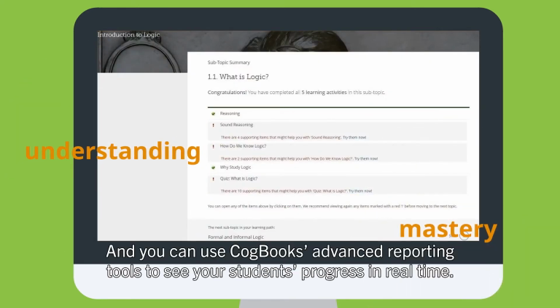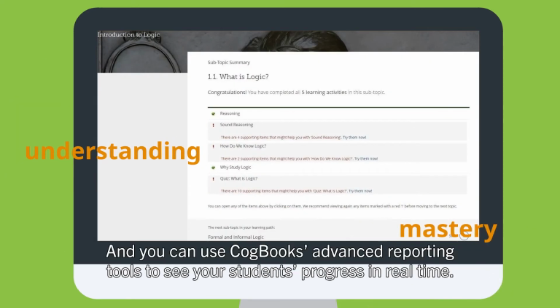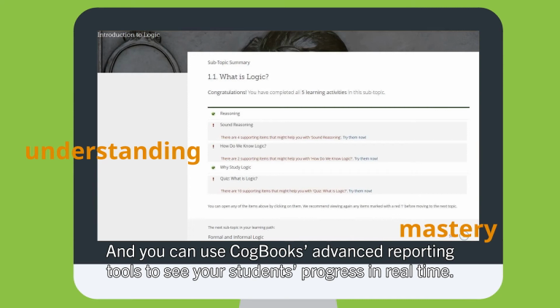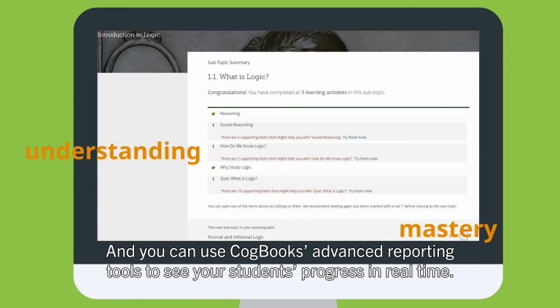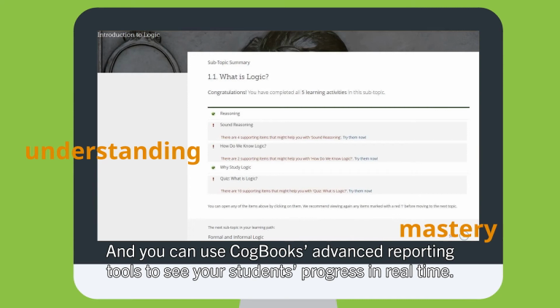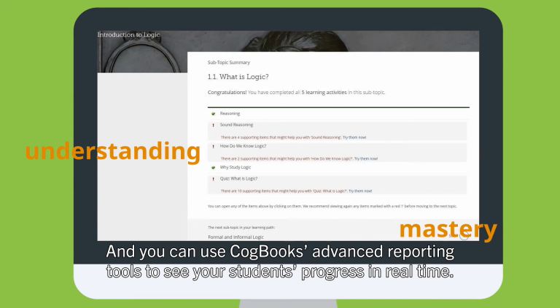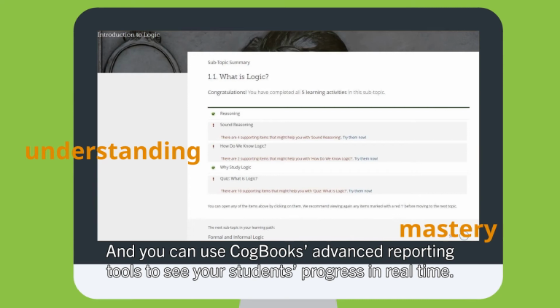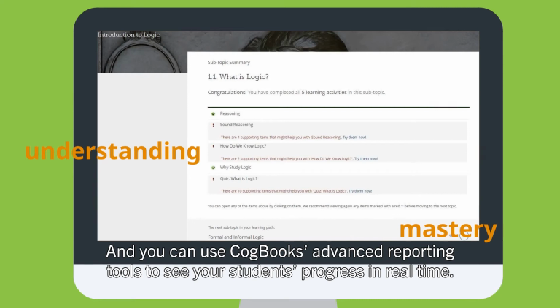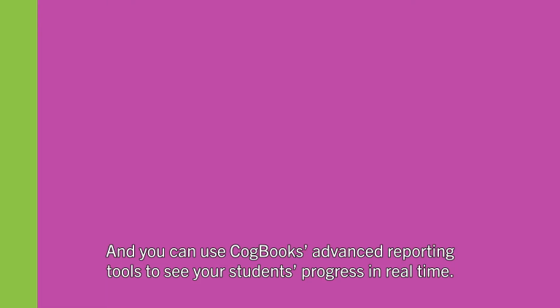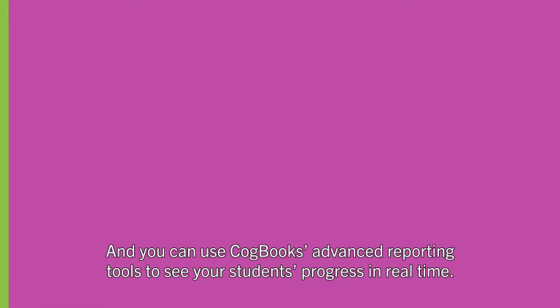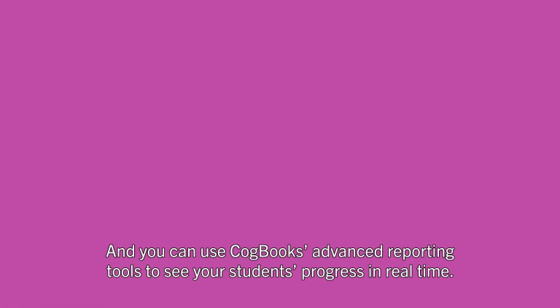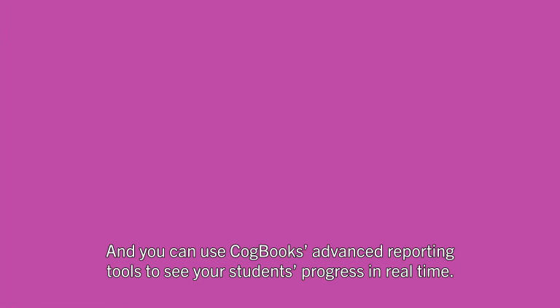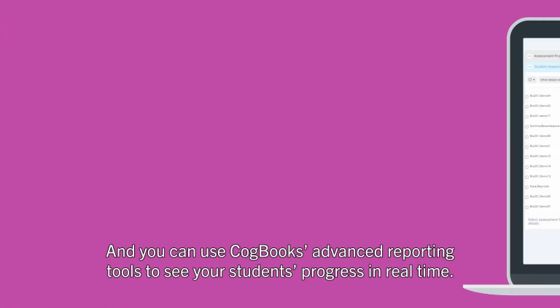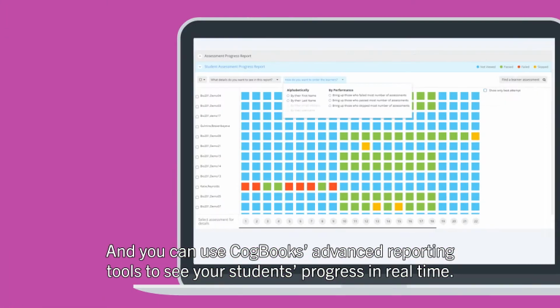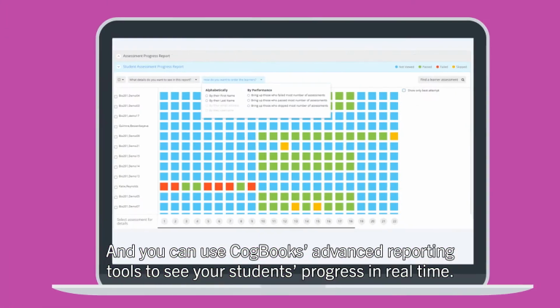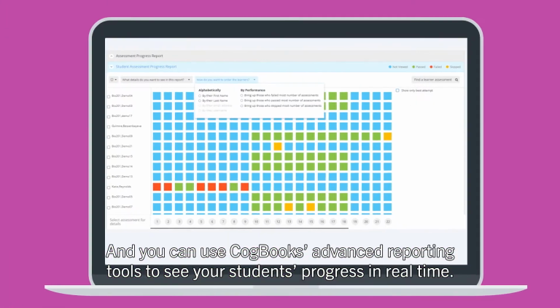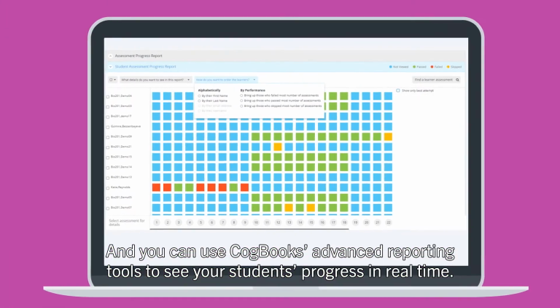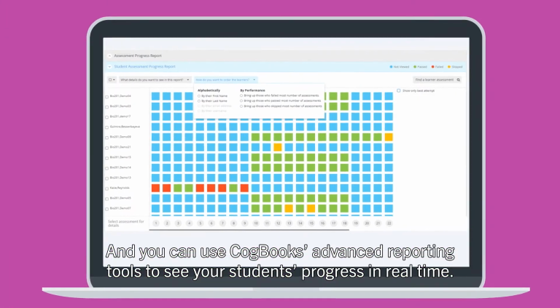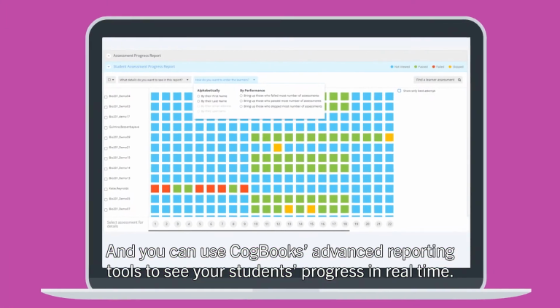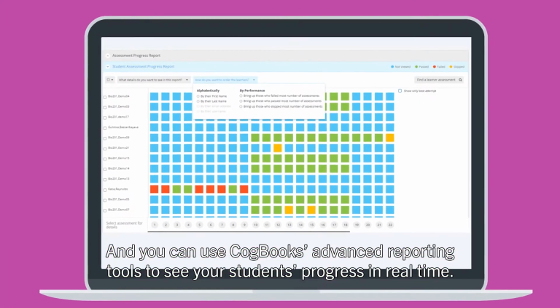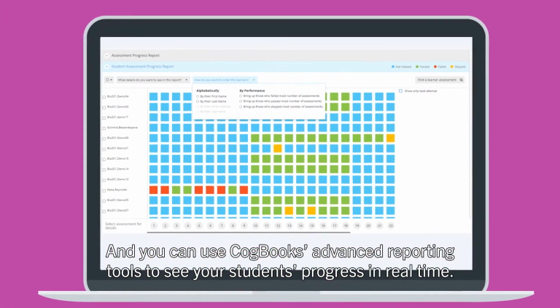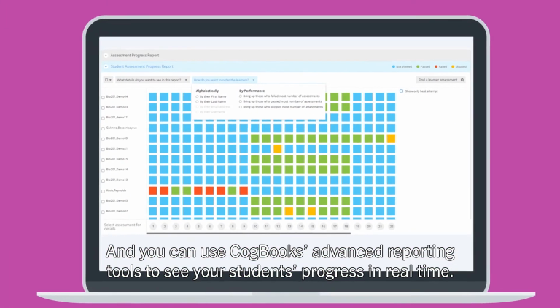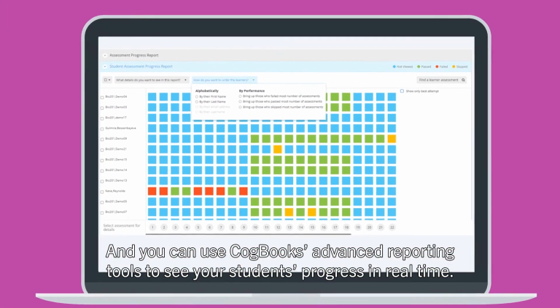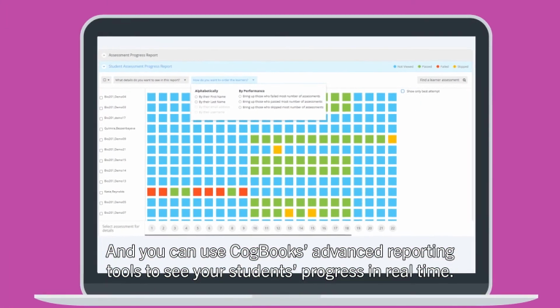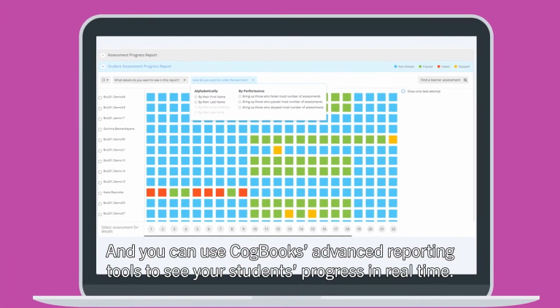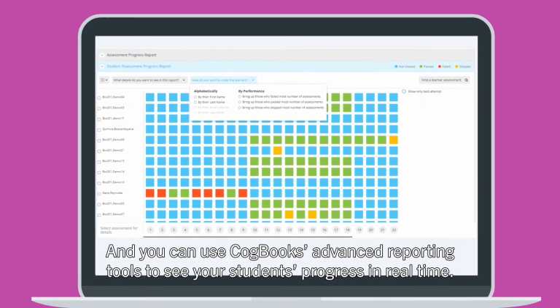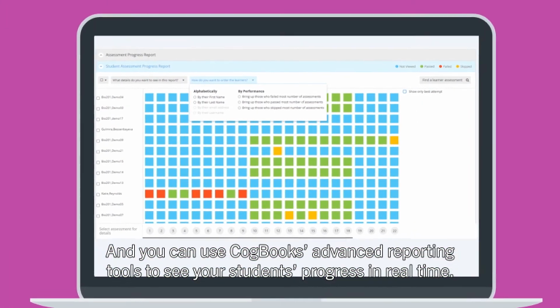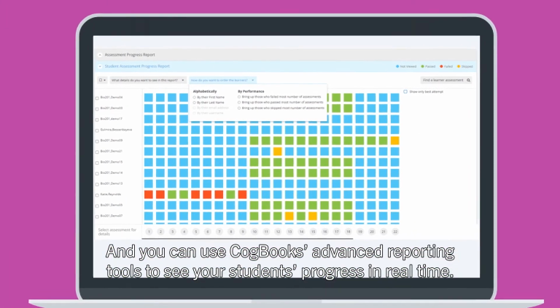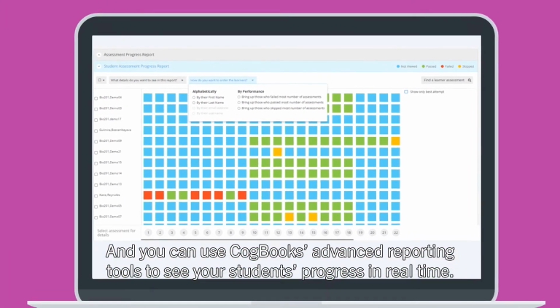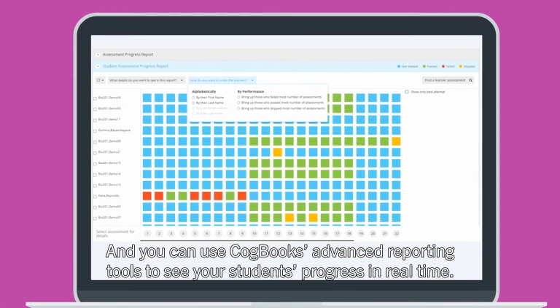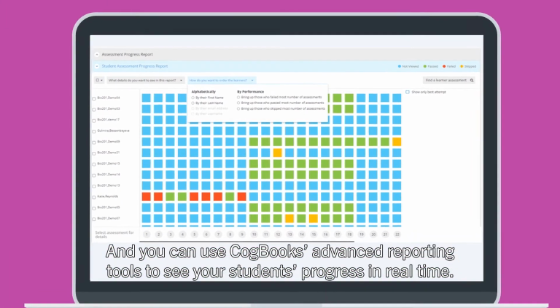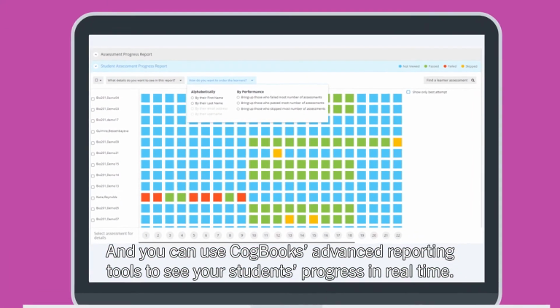And you can use Cogbooks' advanced reporting tools to see your students' progress in real time.